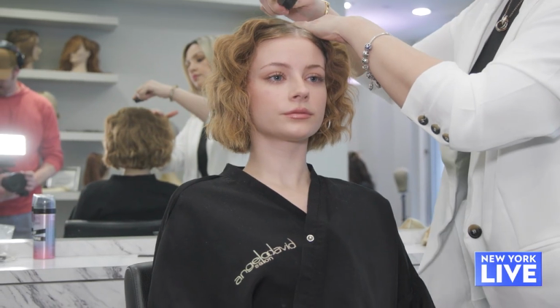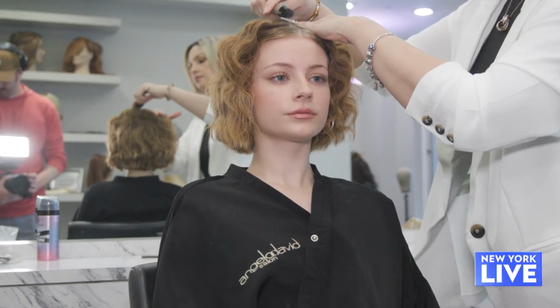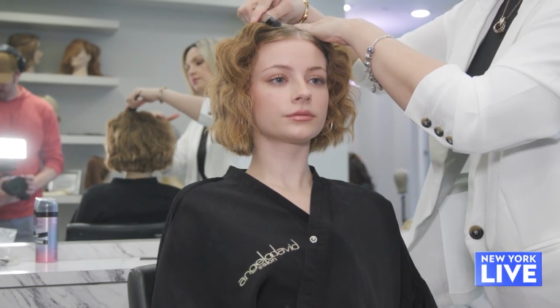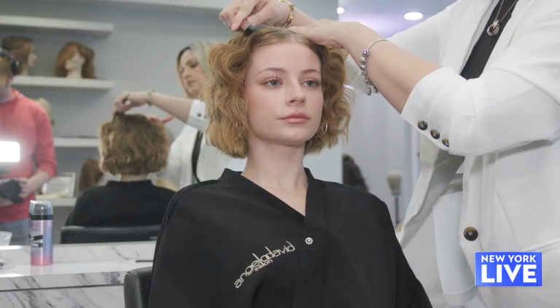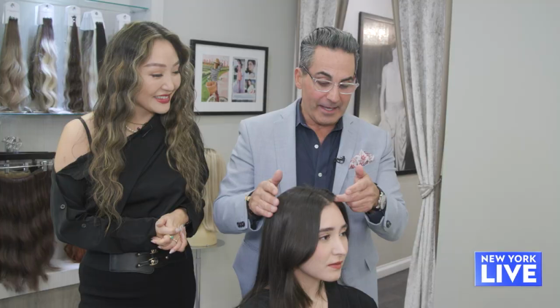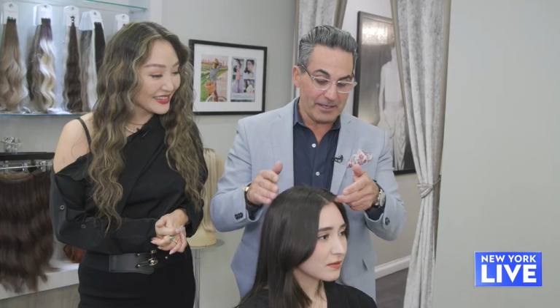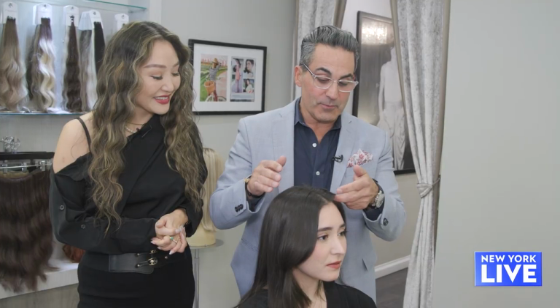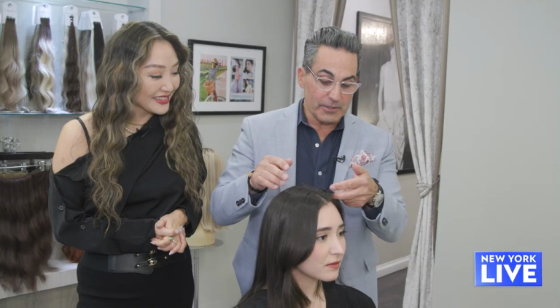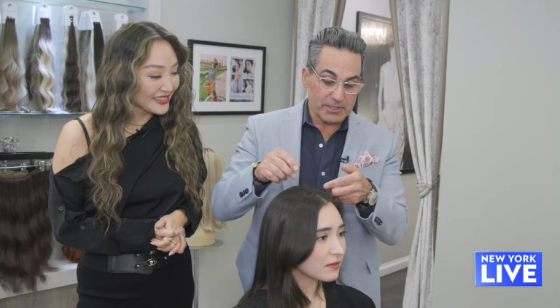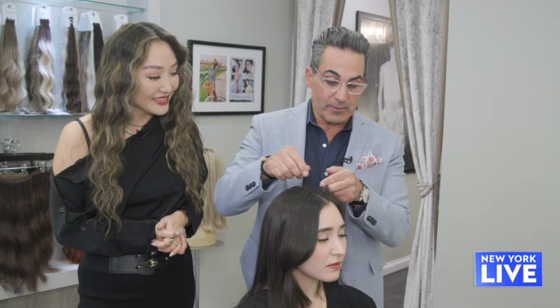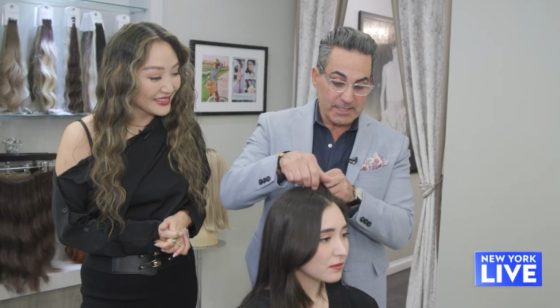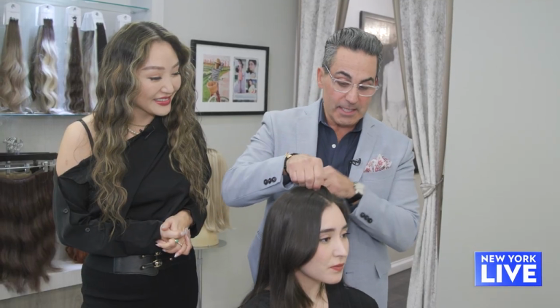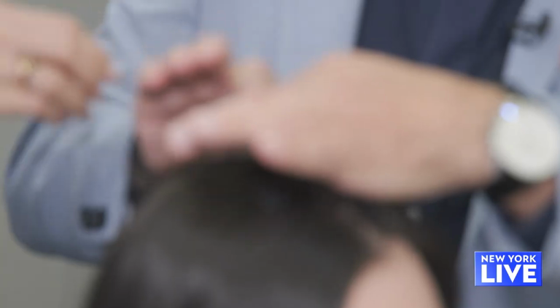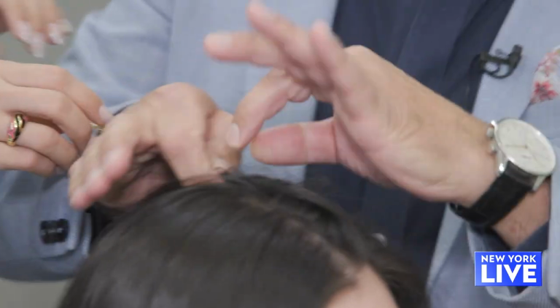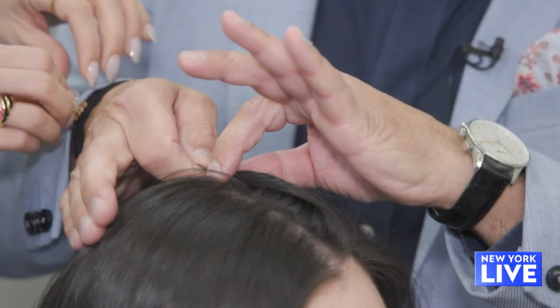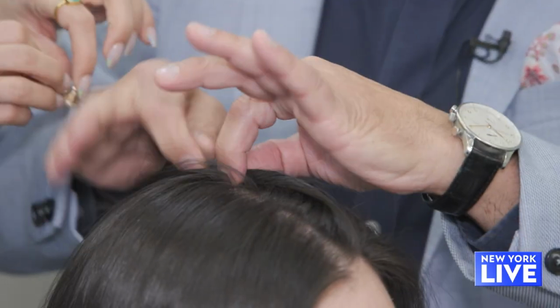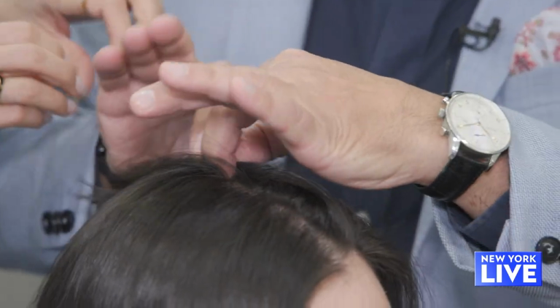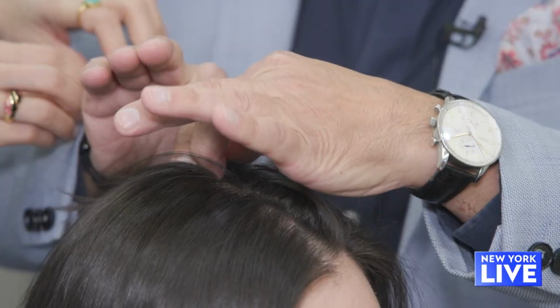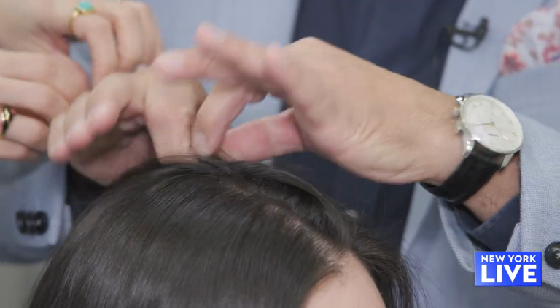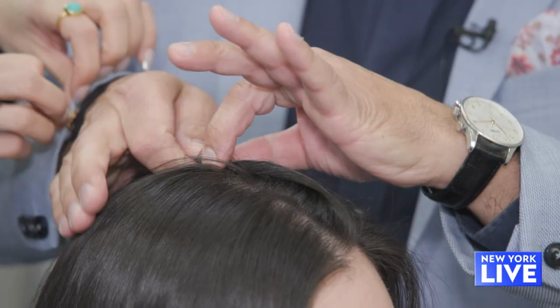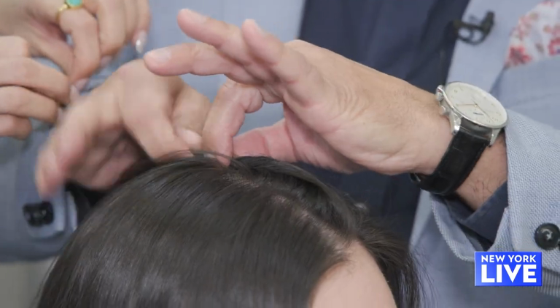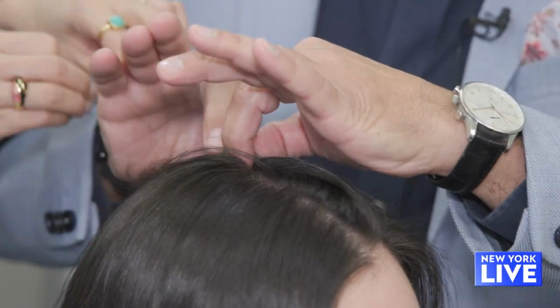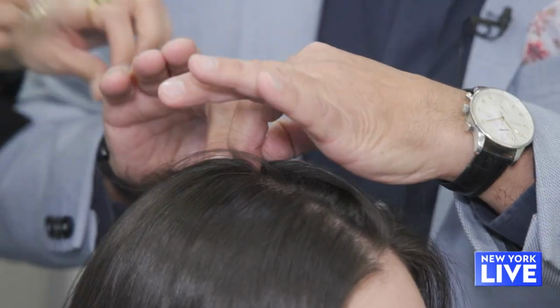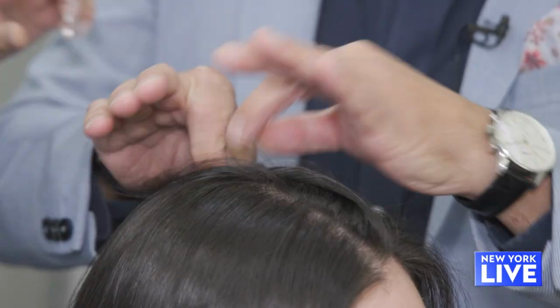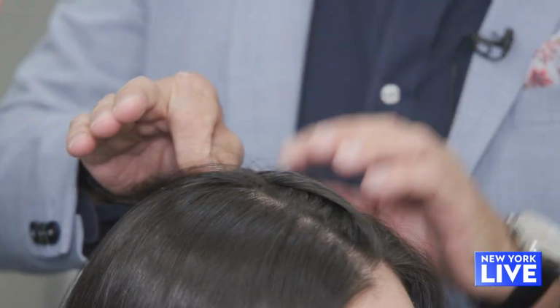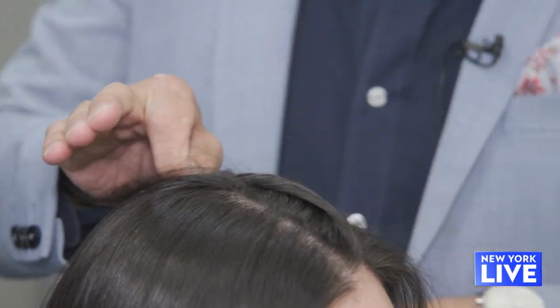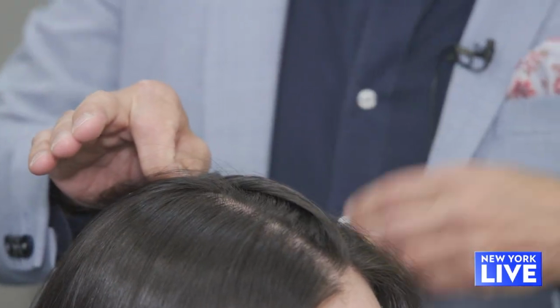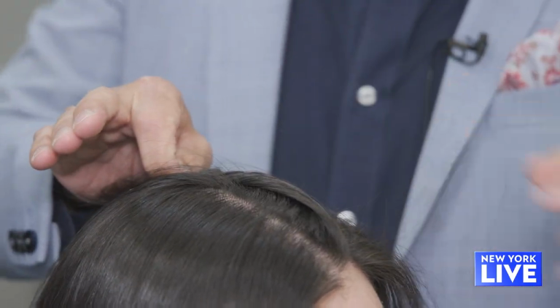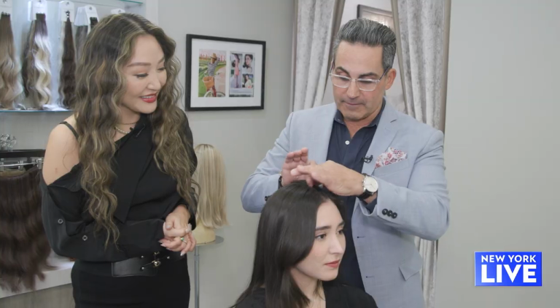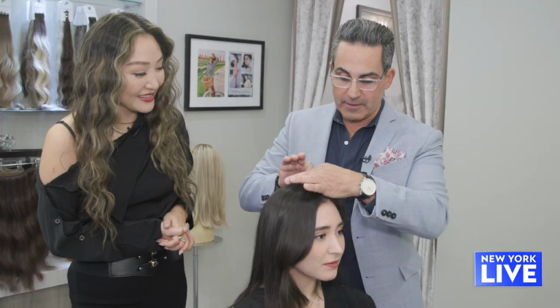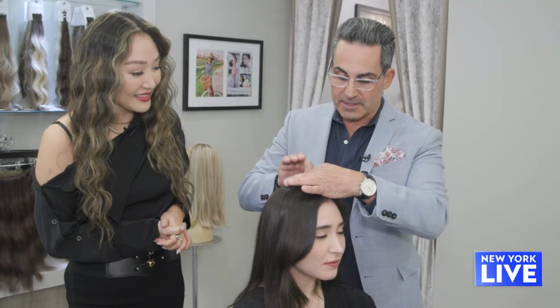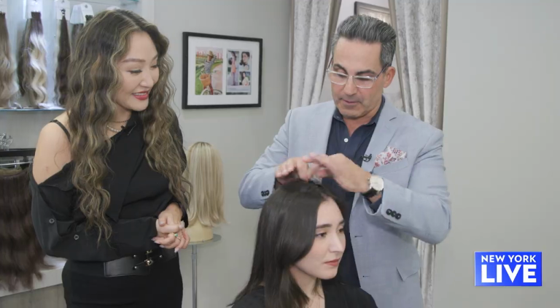So what we're going to do with McKenna is a twist — we're going to twist her hair and put some butterfly clips in it. Very simple.